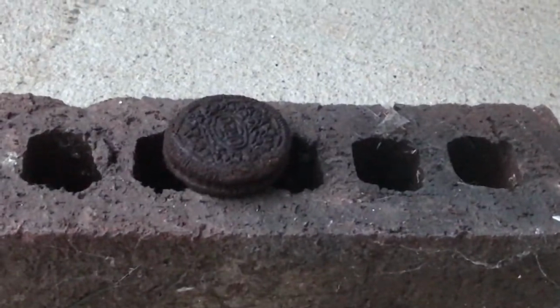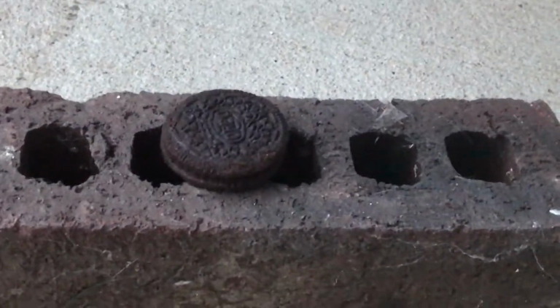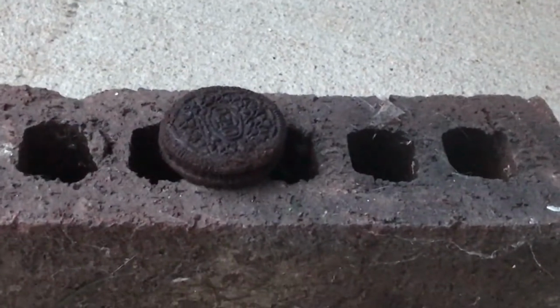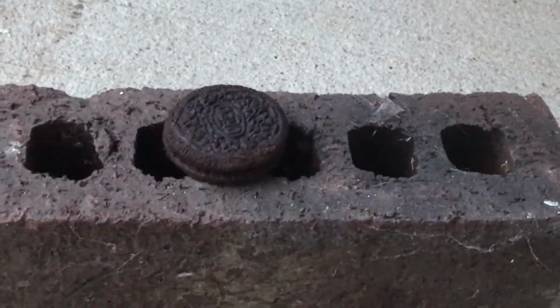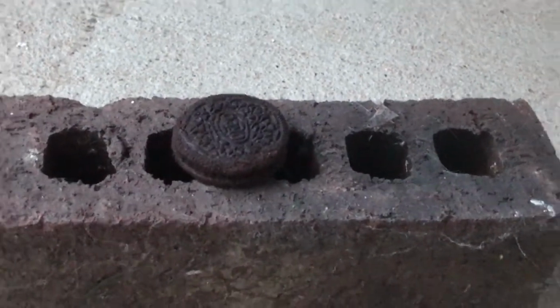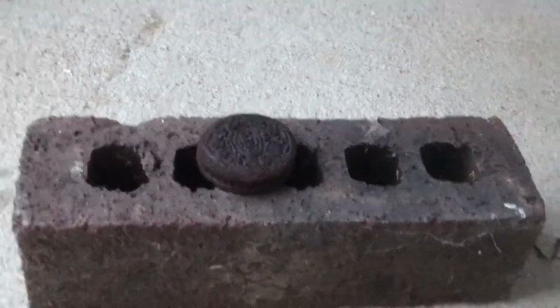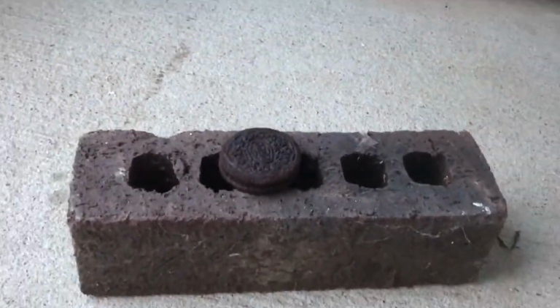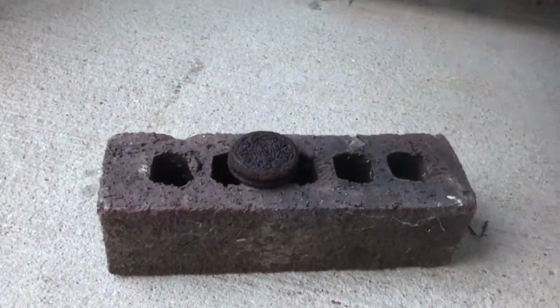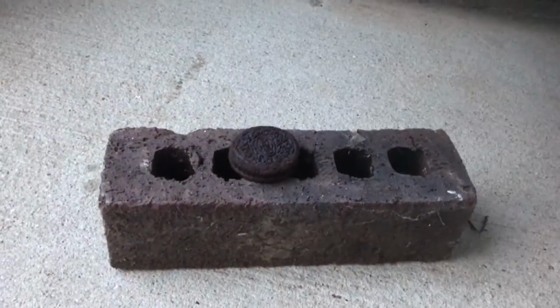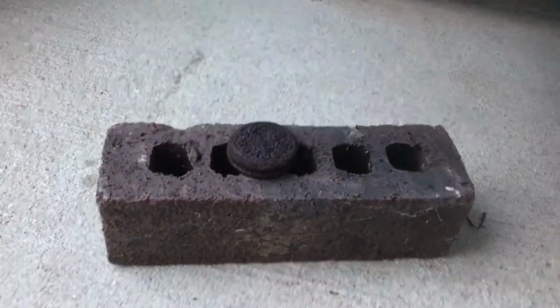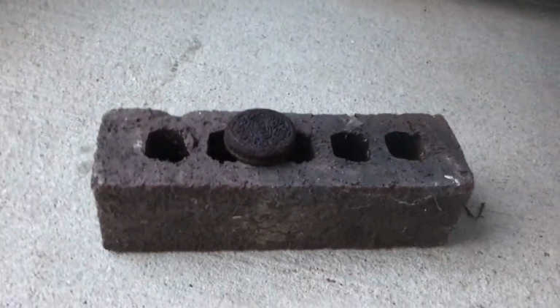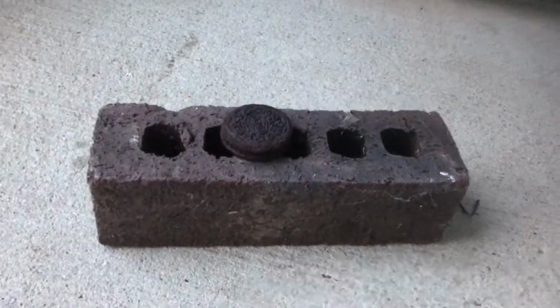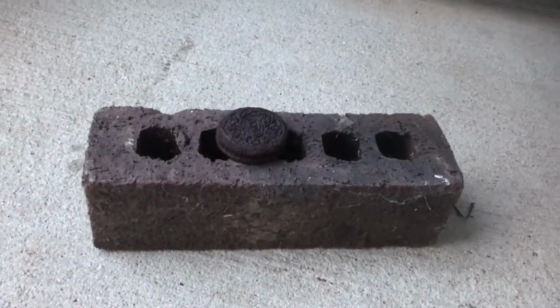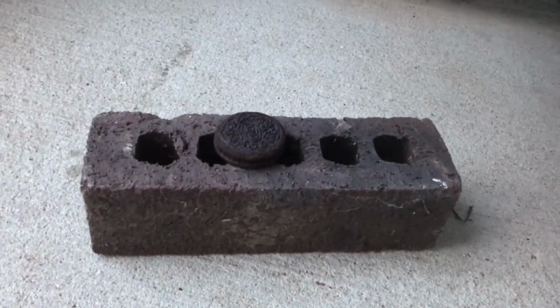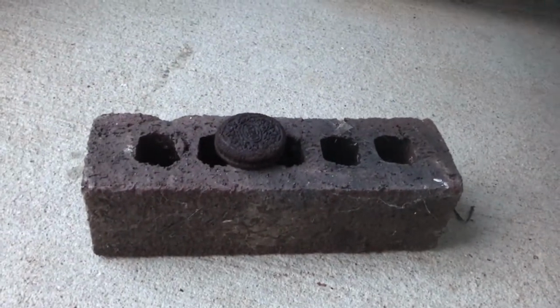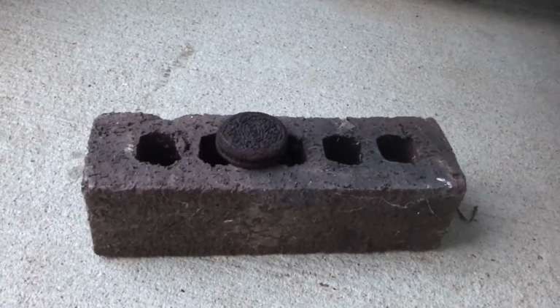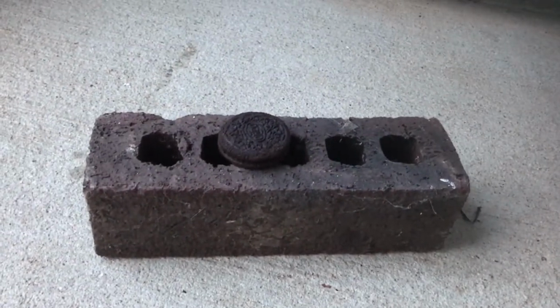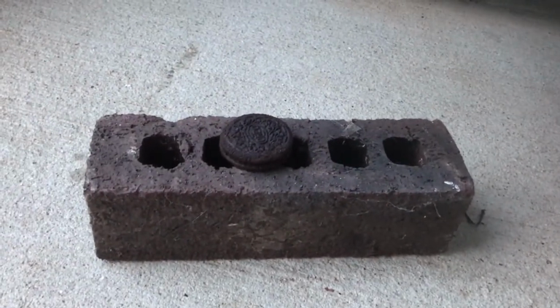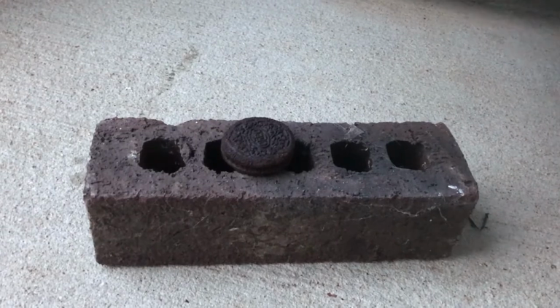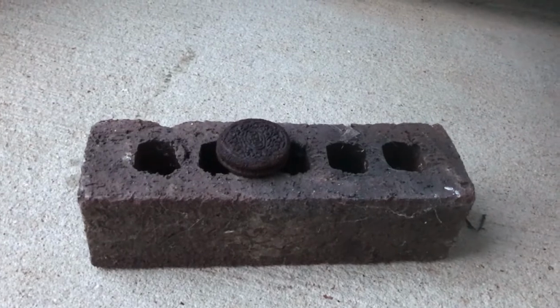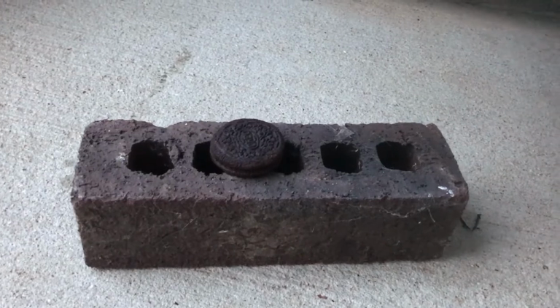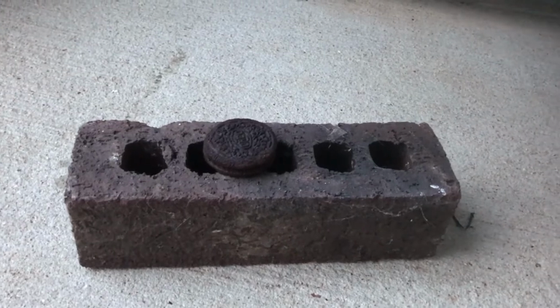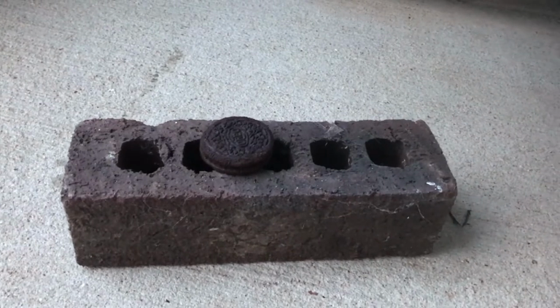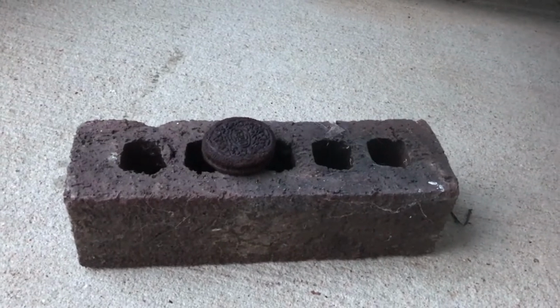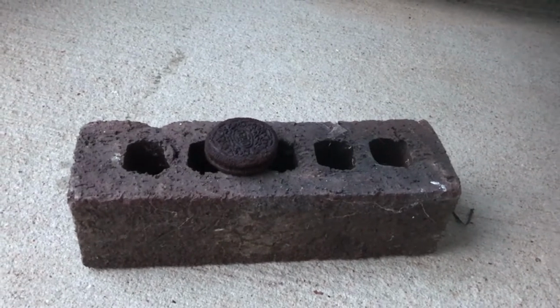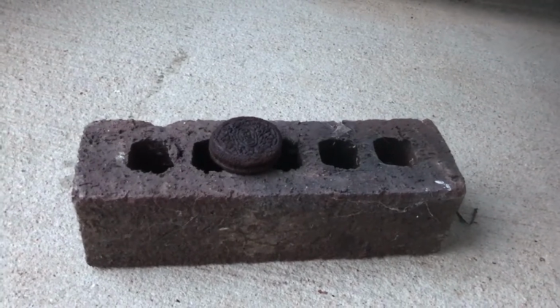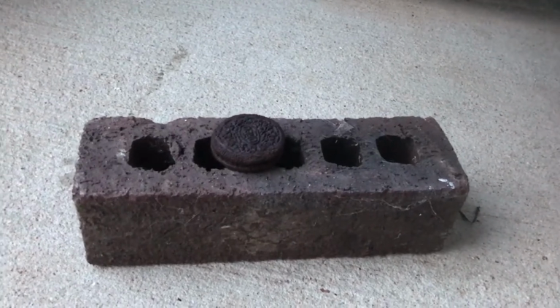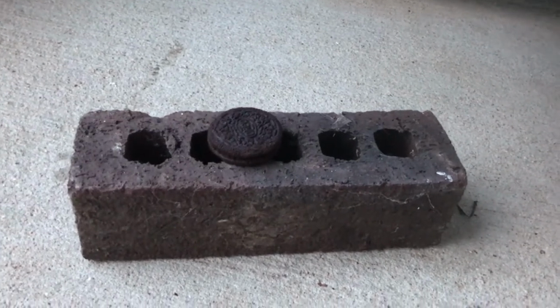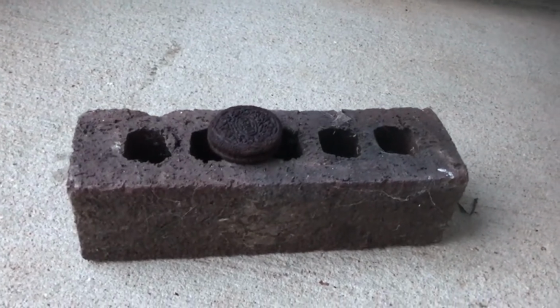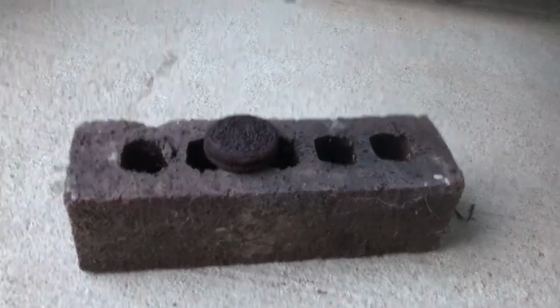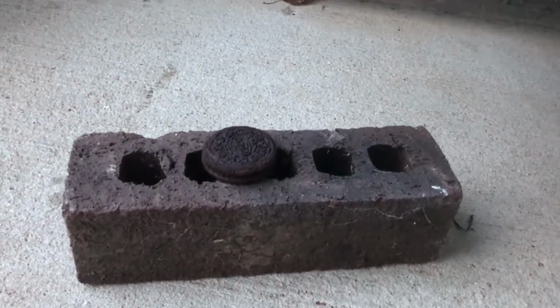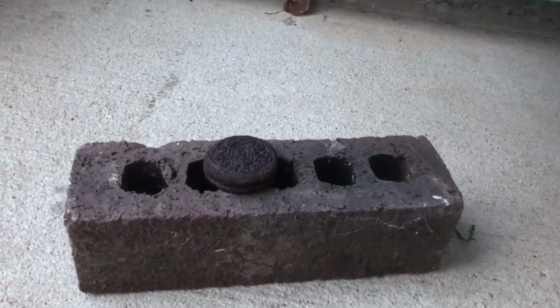If it does burn — it's just a brick. You can get one from your garage, the side of your house, or Home Depot.